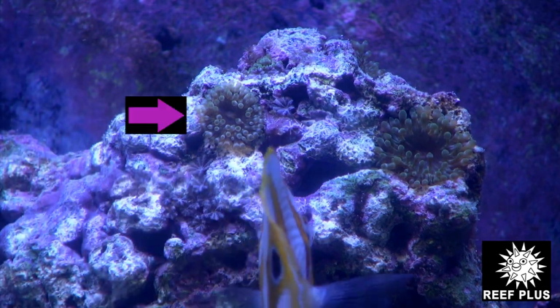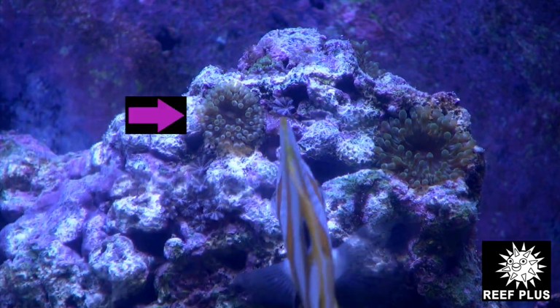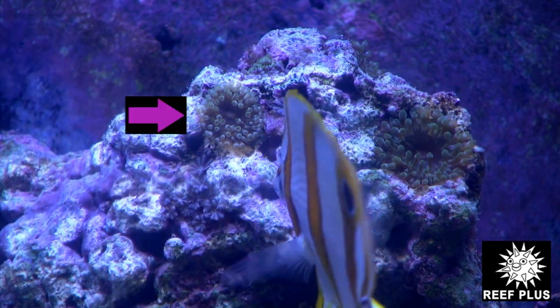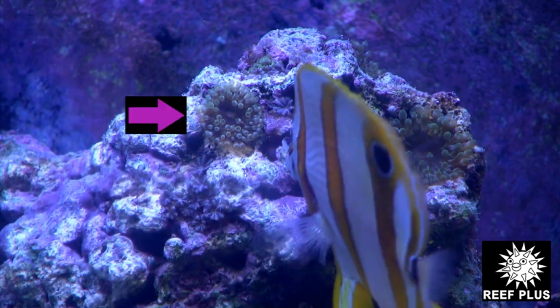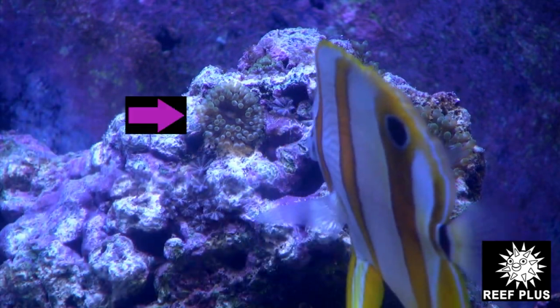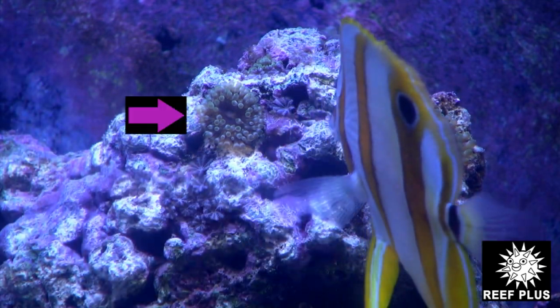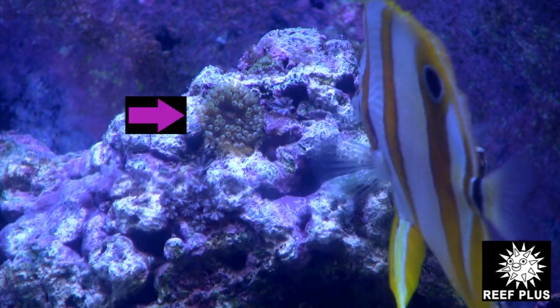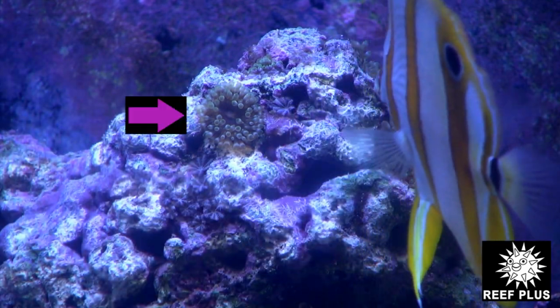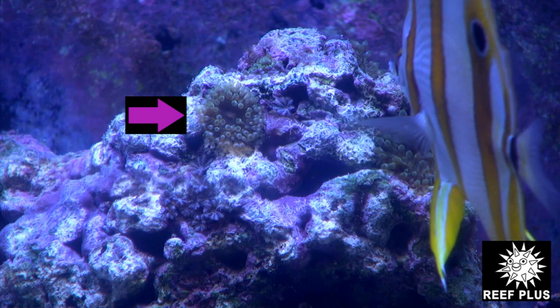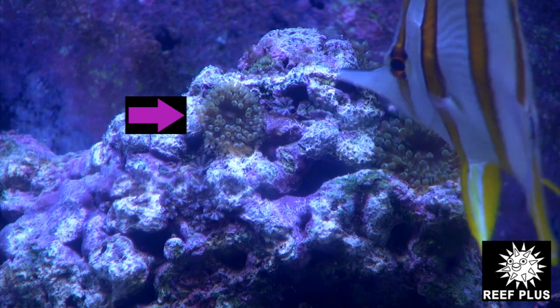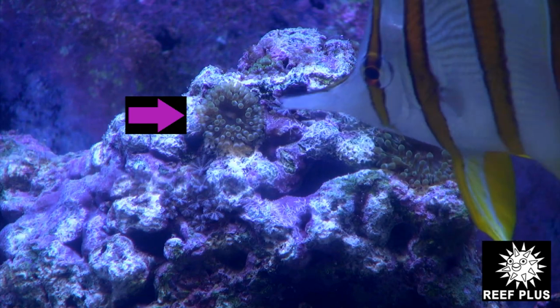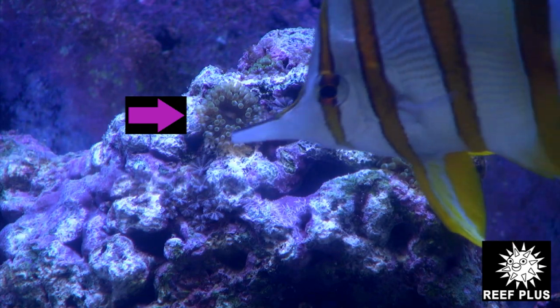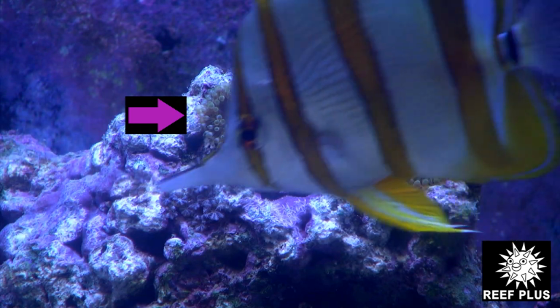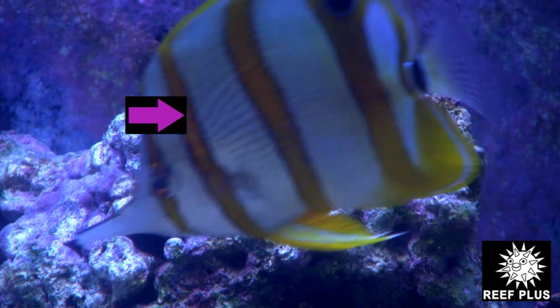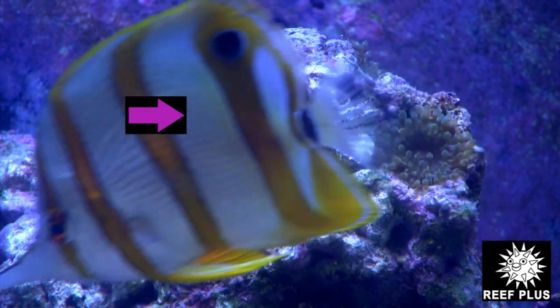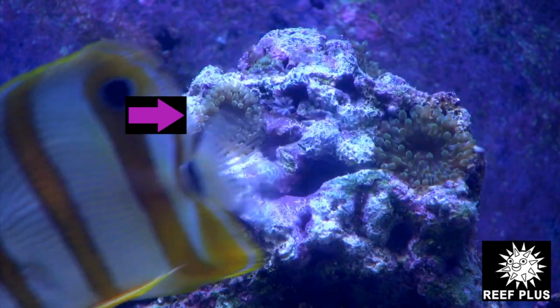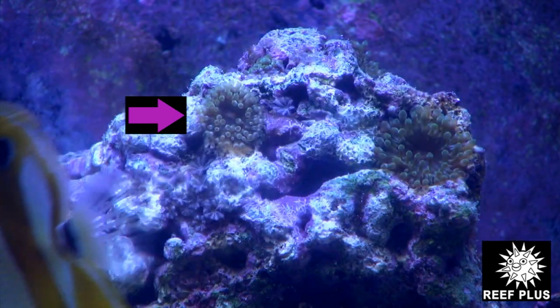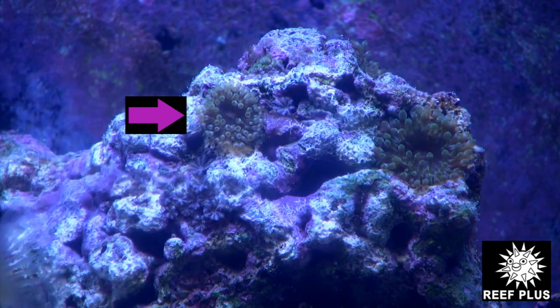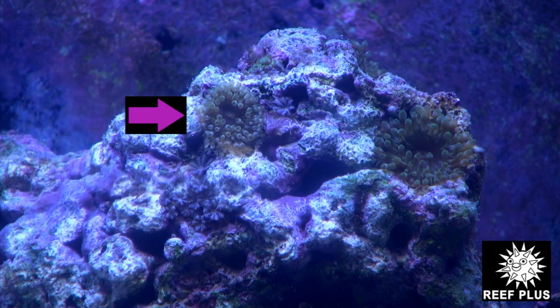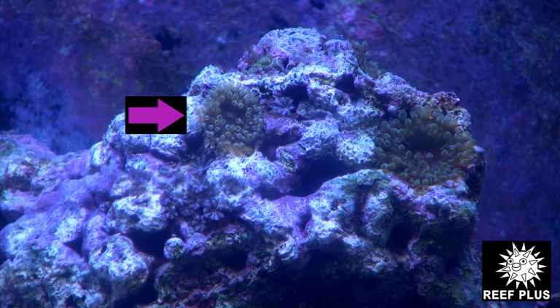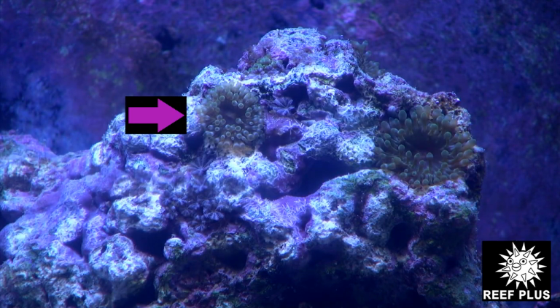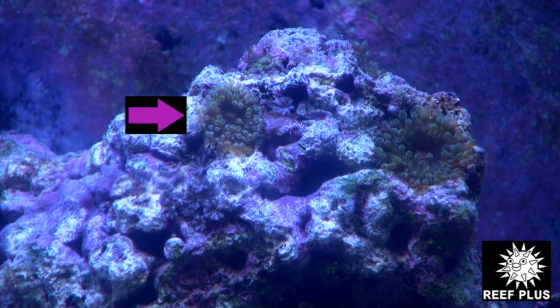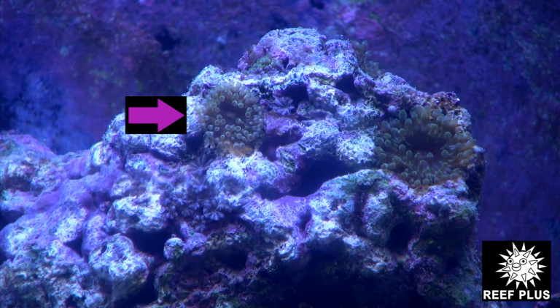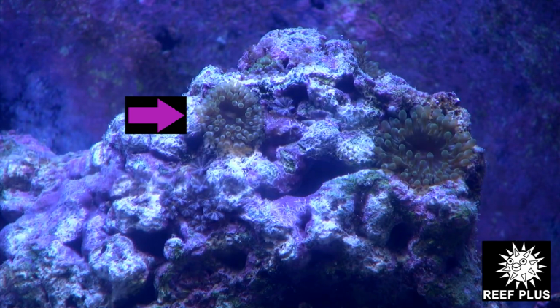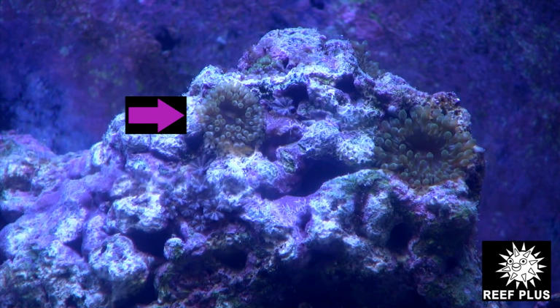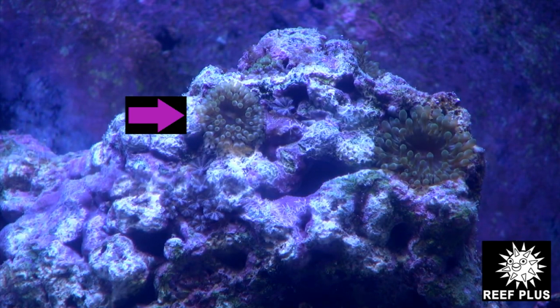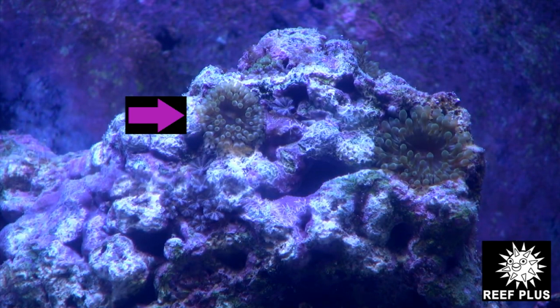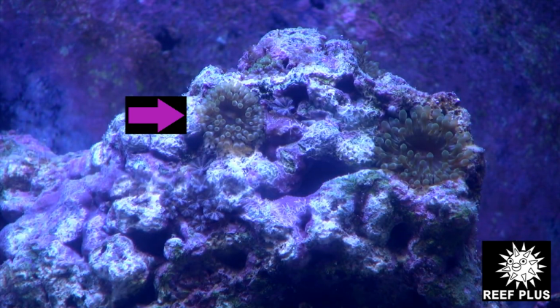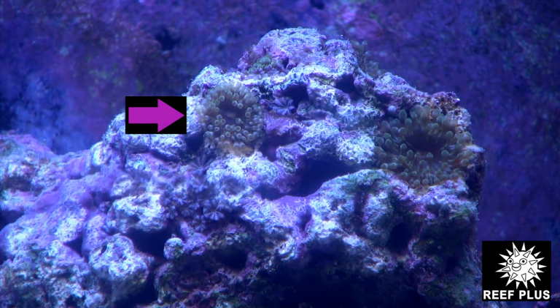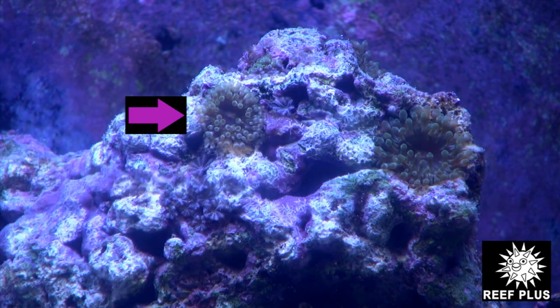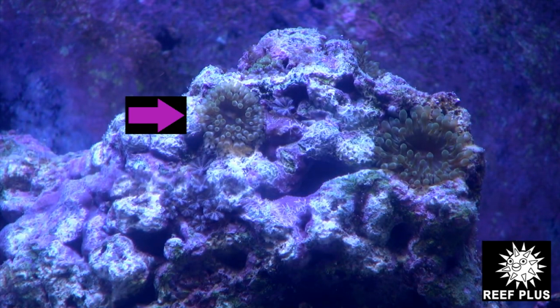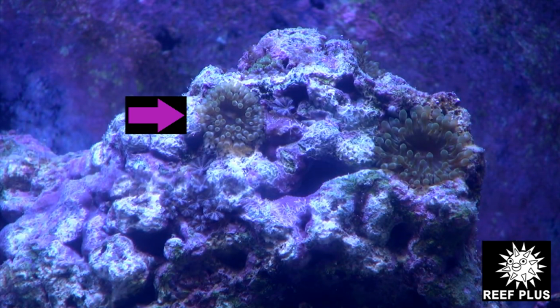Hello, it's Reef Plus here, shooting a video on how to kill Majano anemones — their public enemy number one in the reef tank.